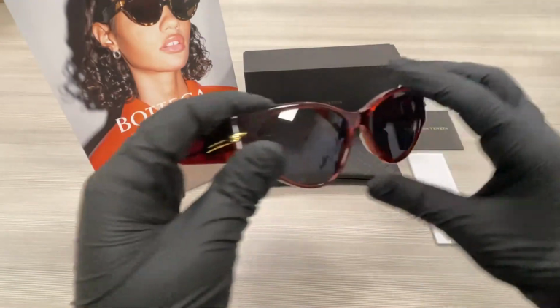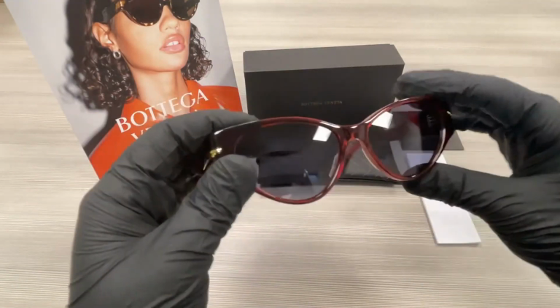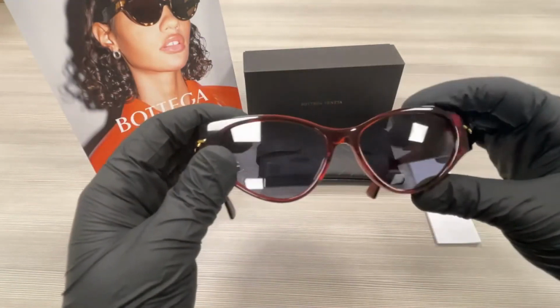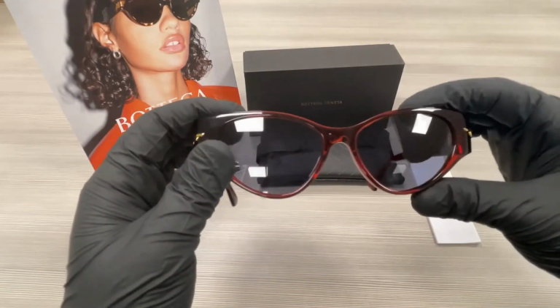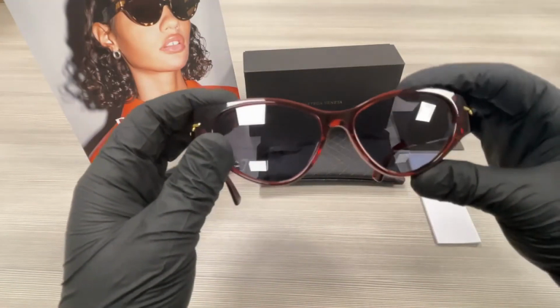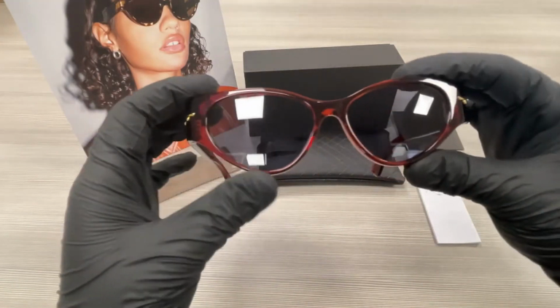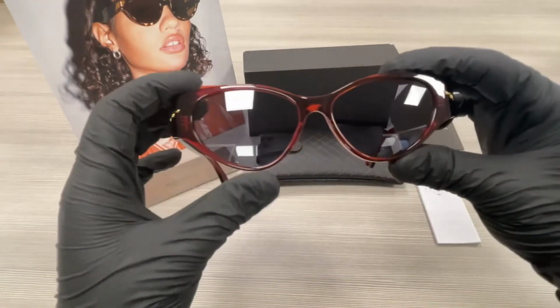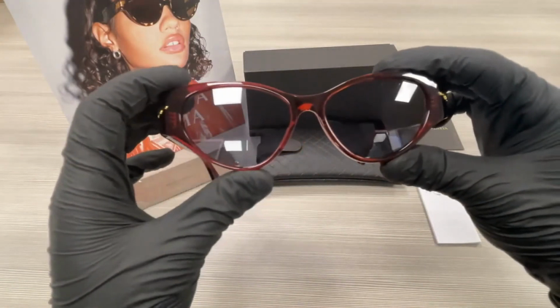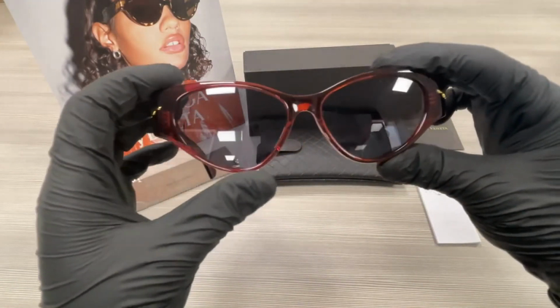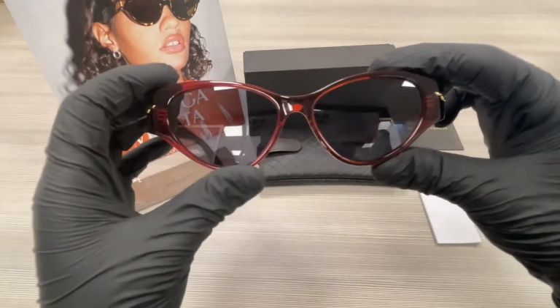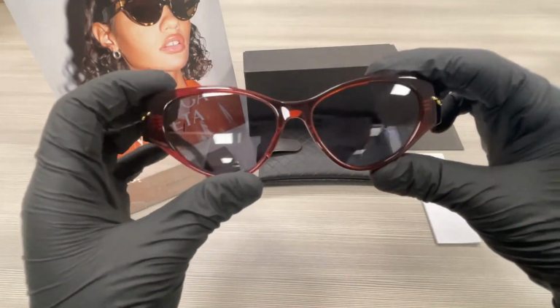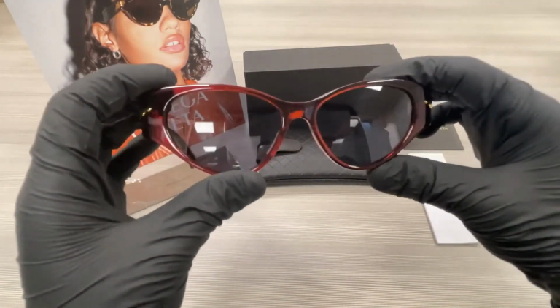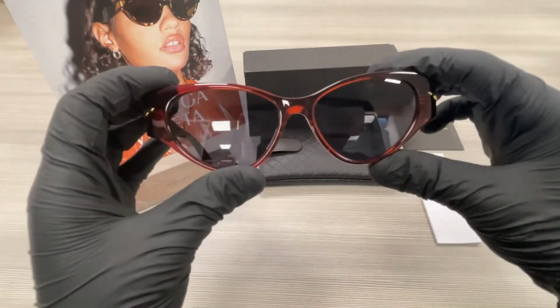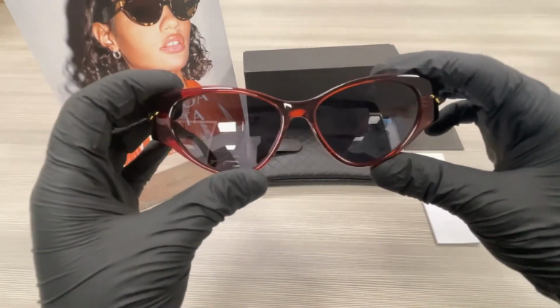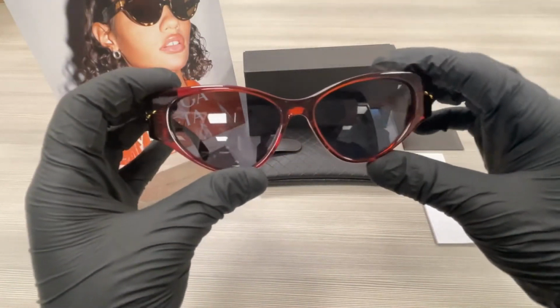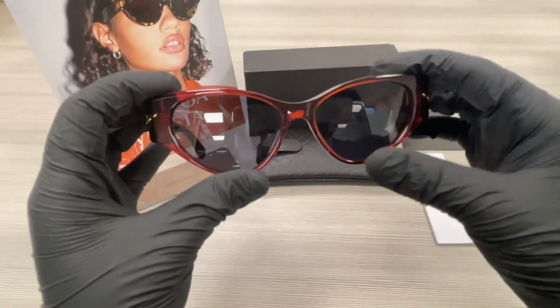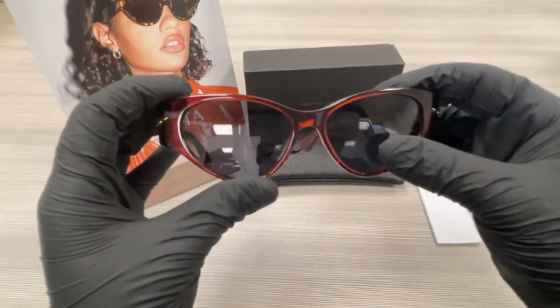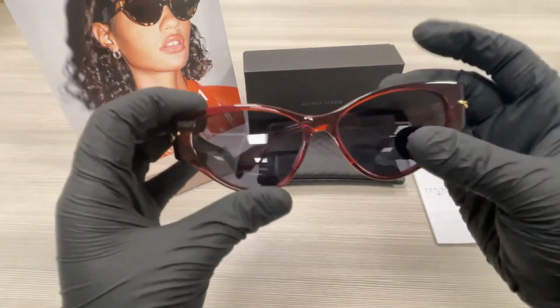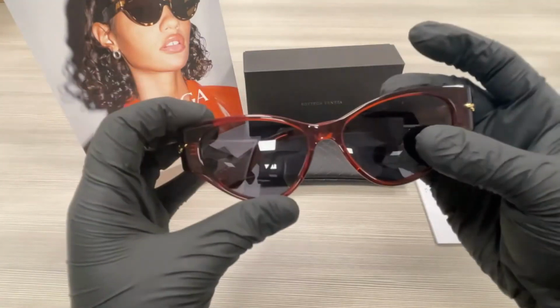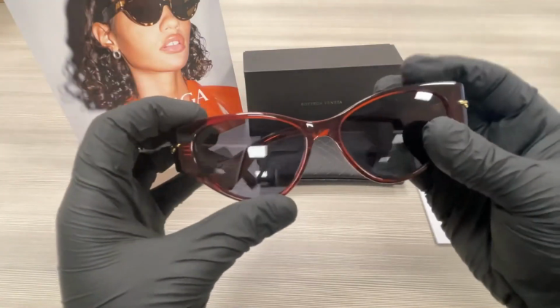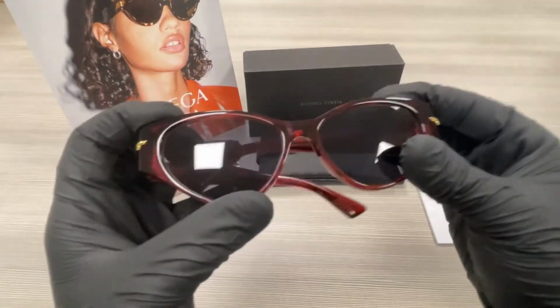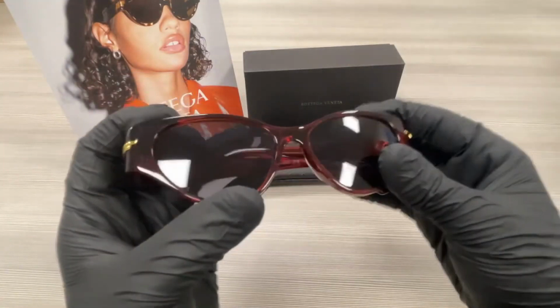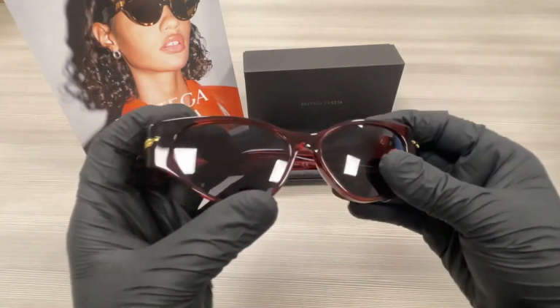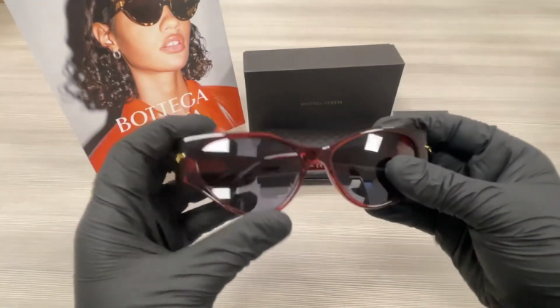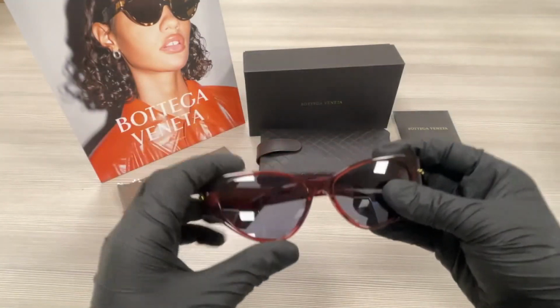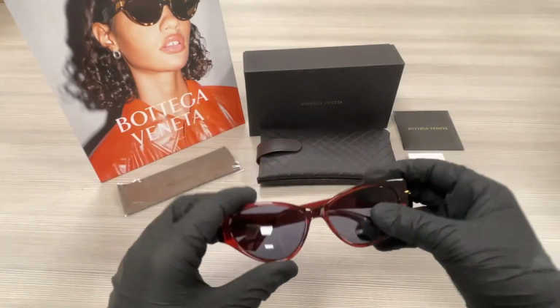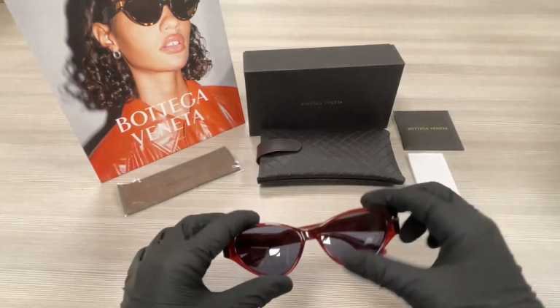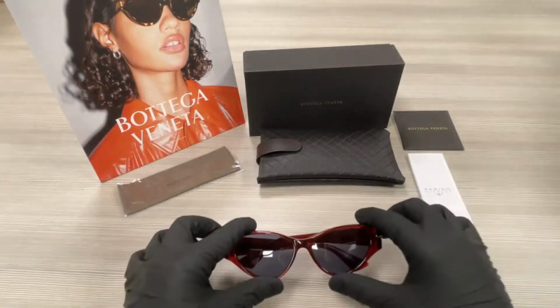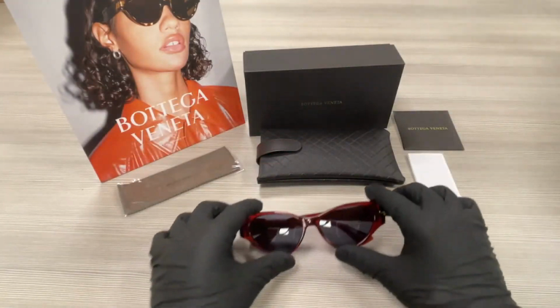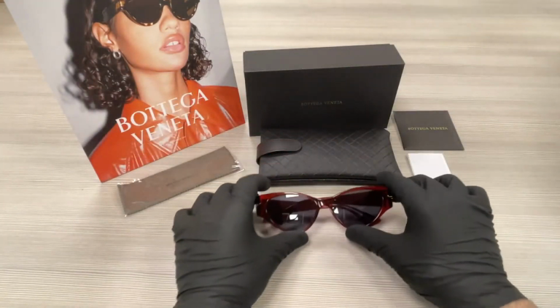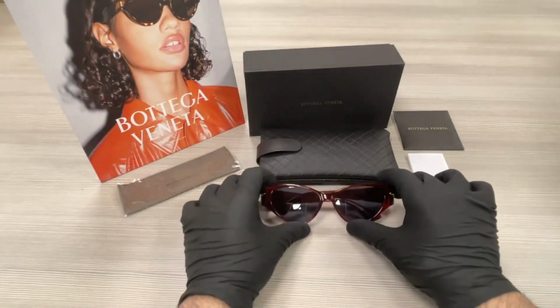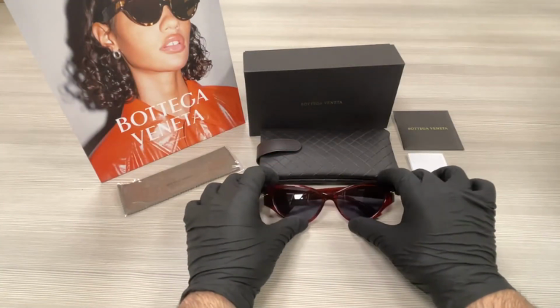The lenses are a gray color. This frame is flexible and the style of the frame is fashion cat eye.